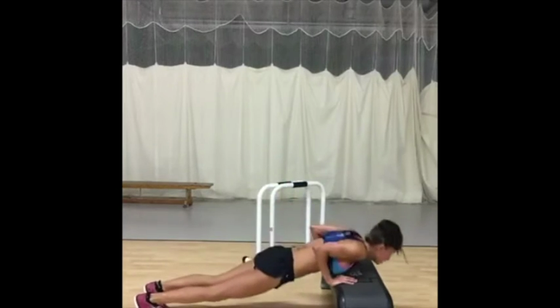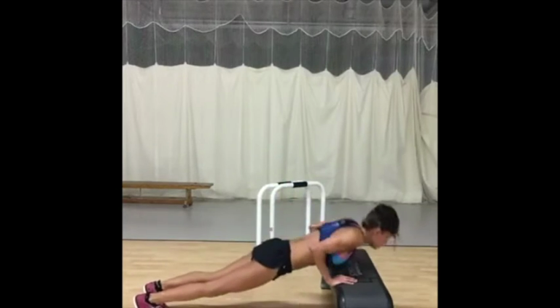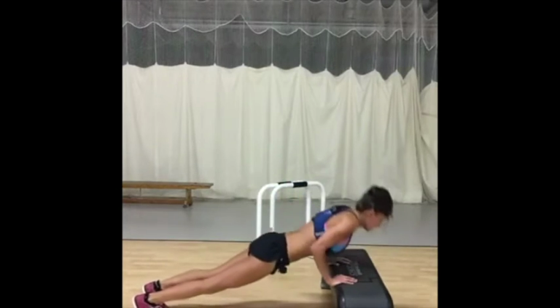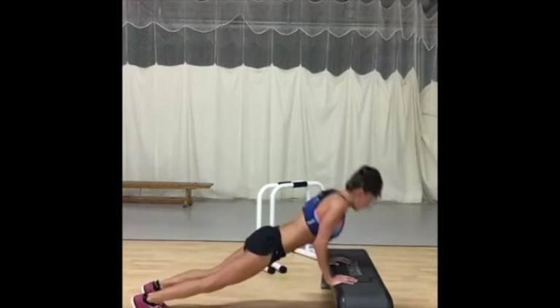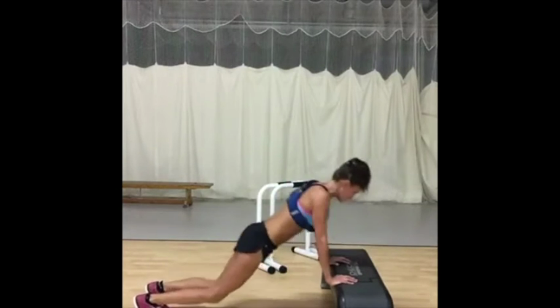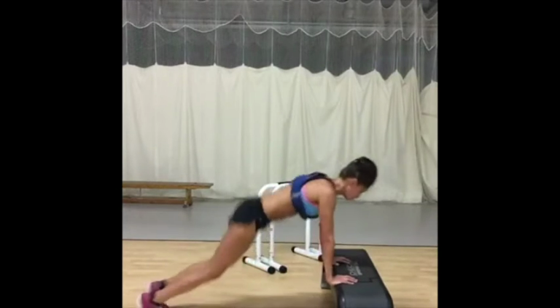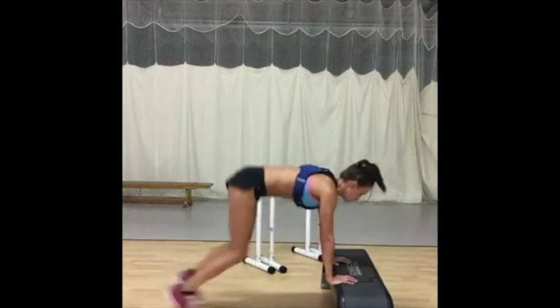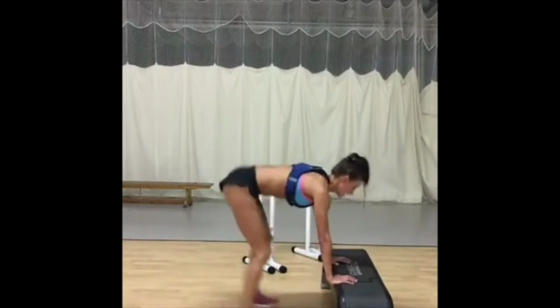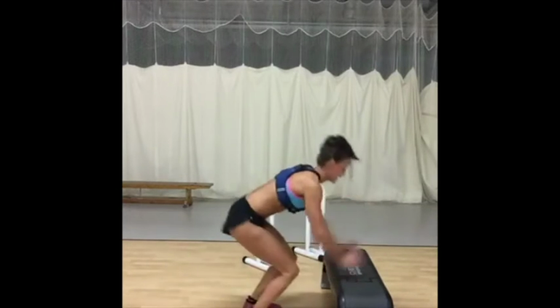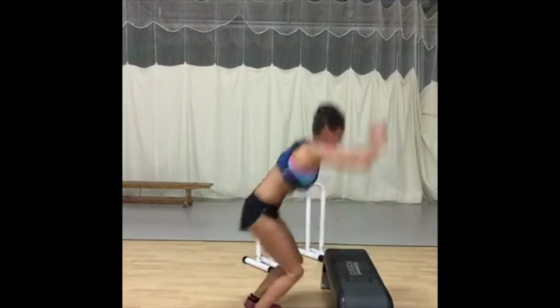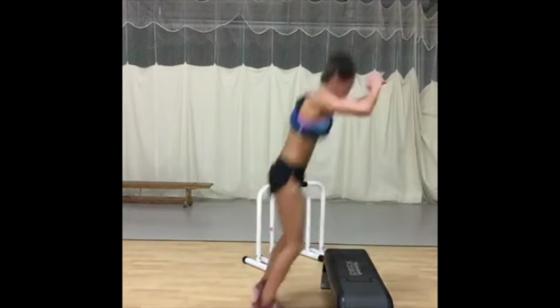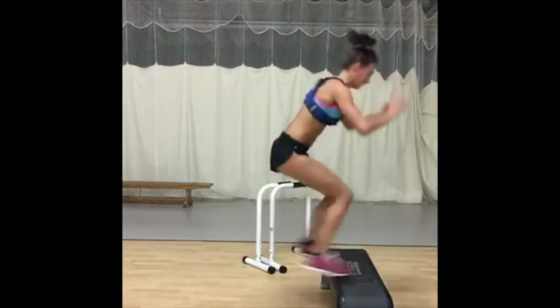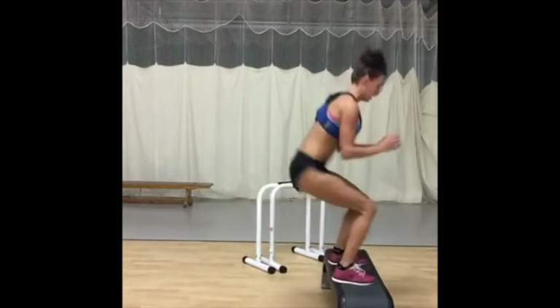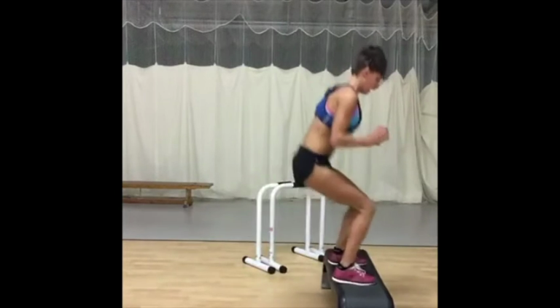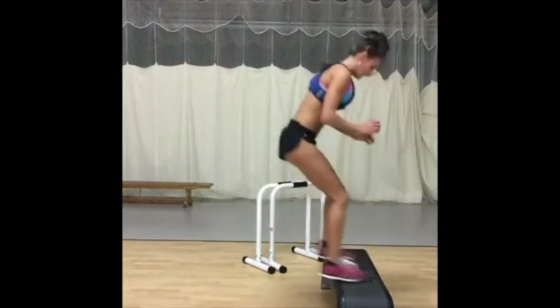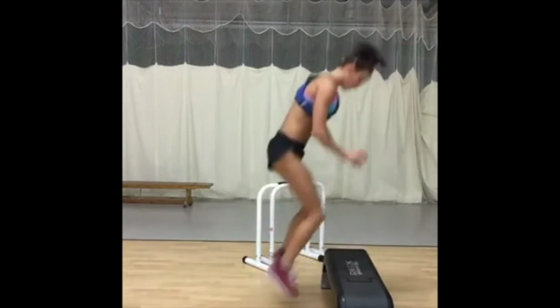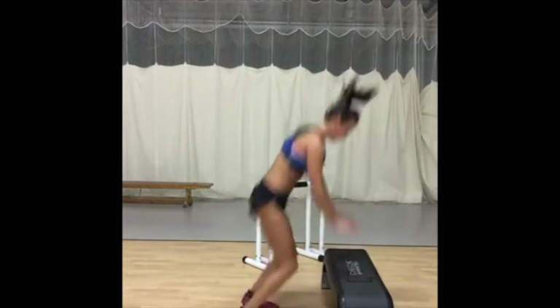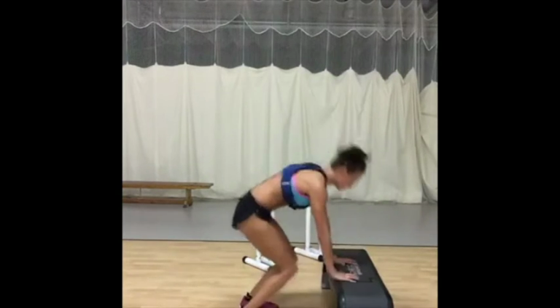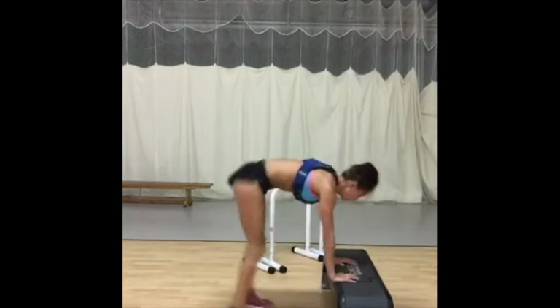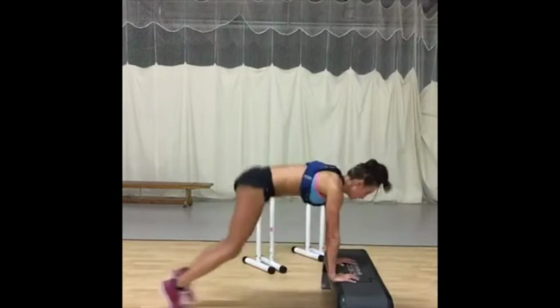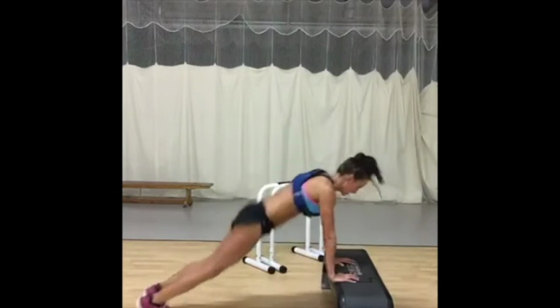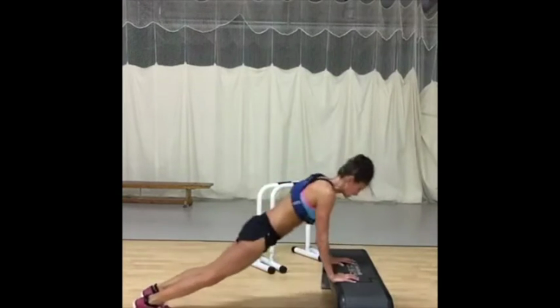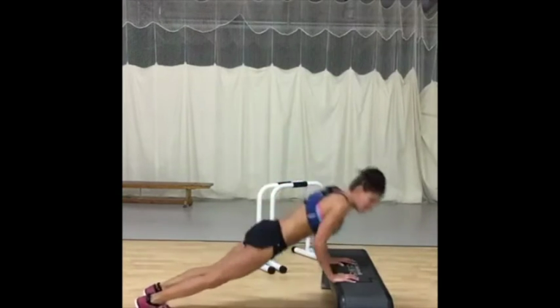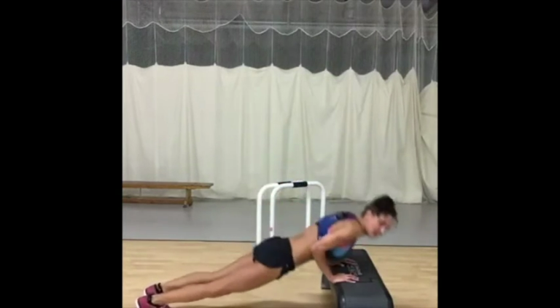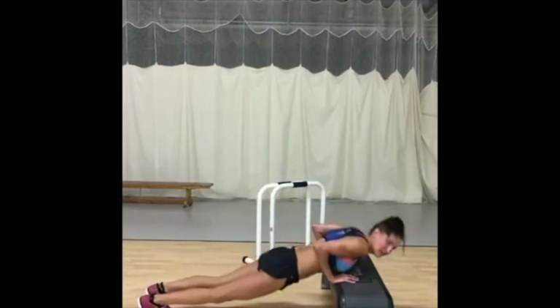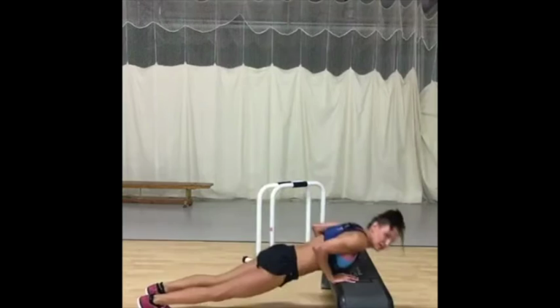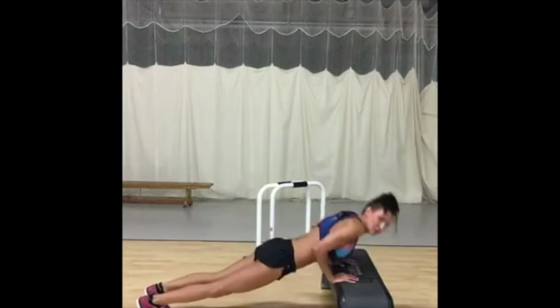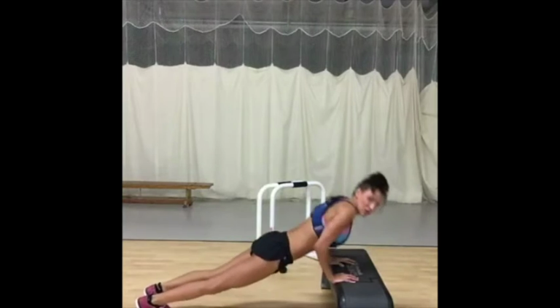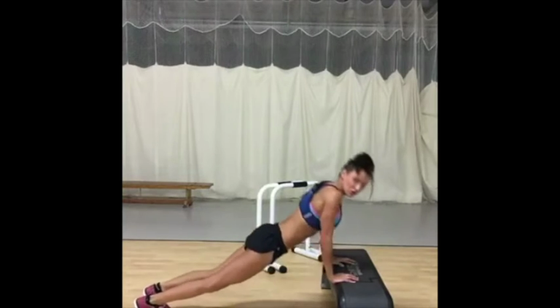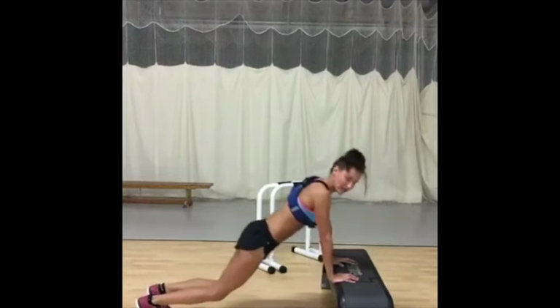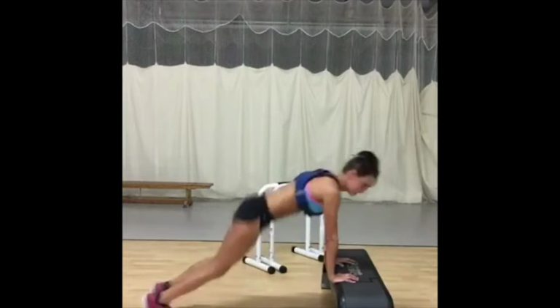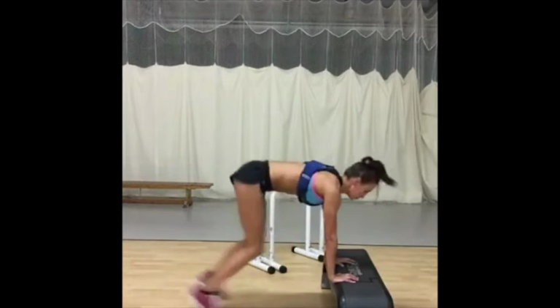I want you to try and get a little bit of speed on this. Triceps.